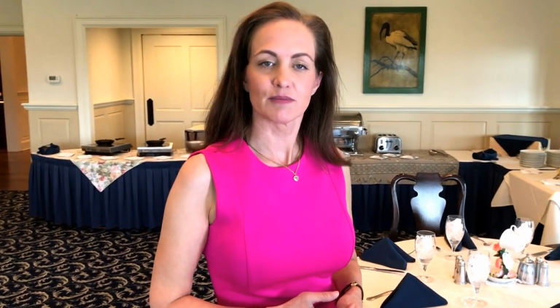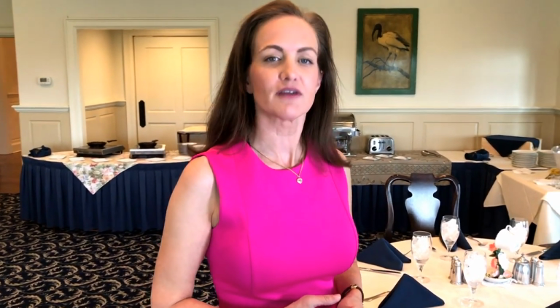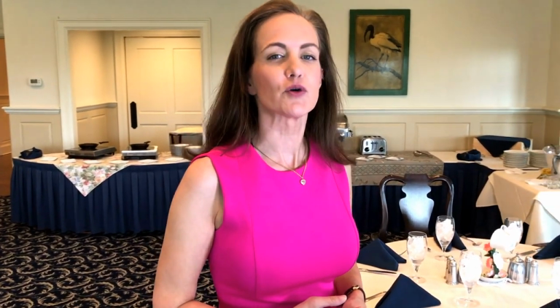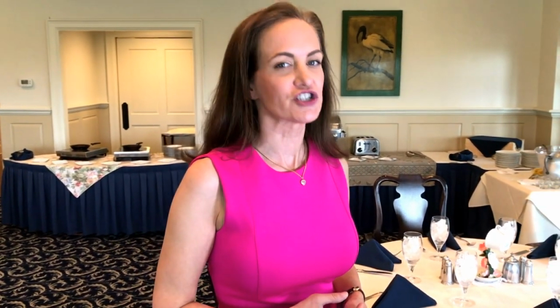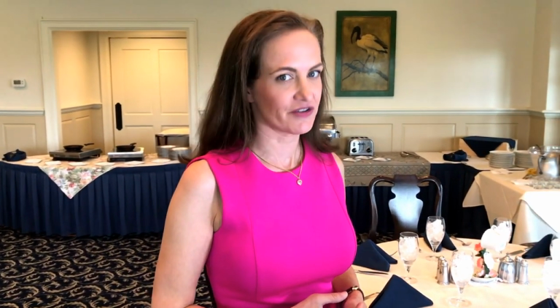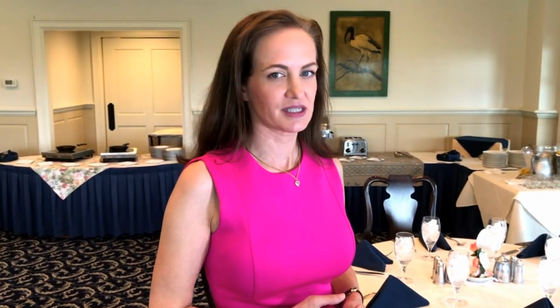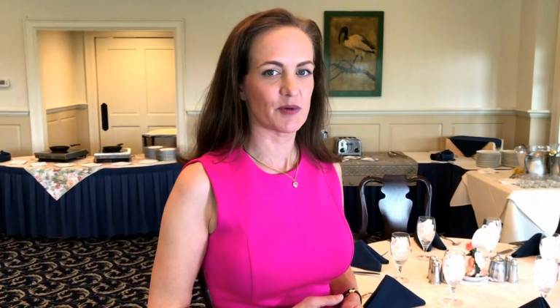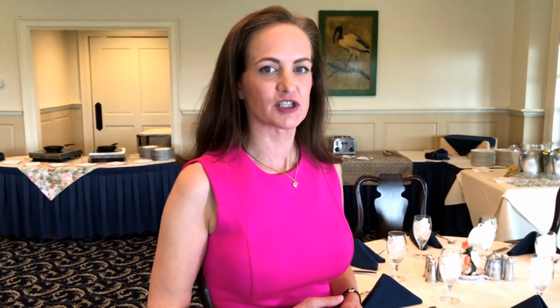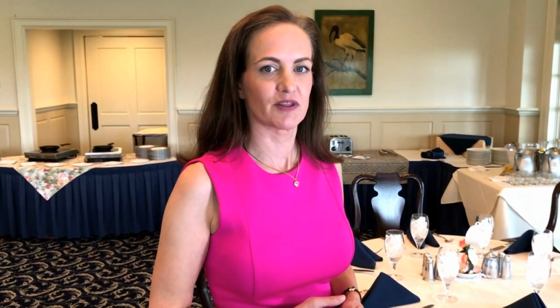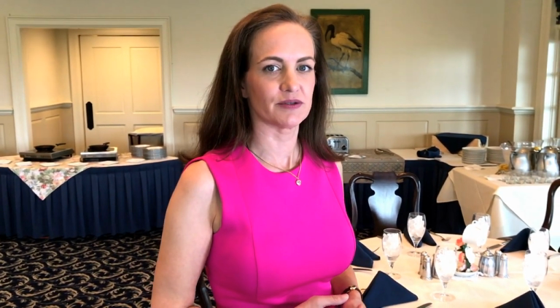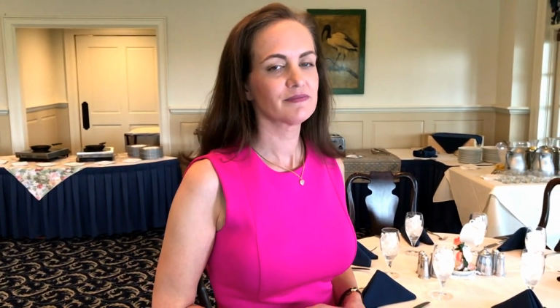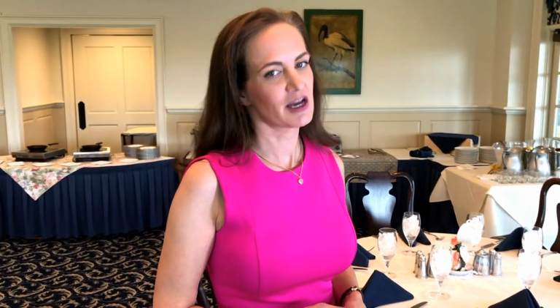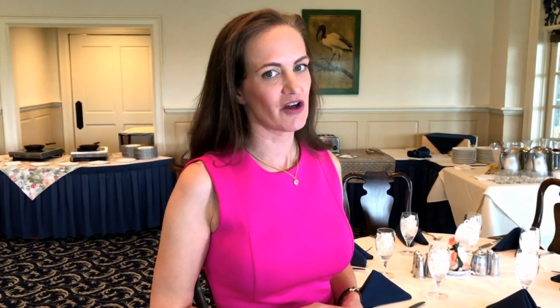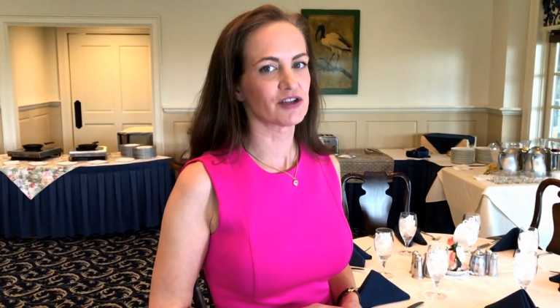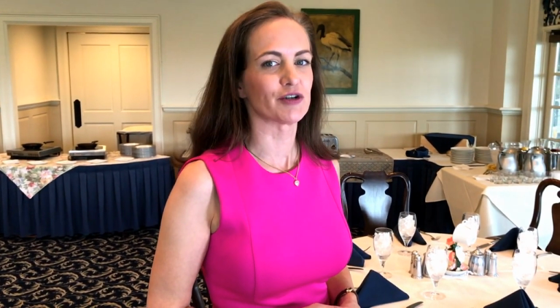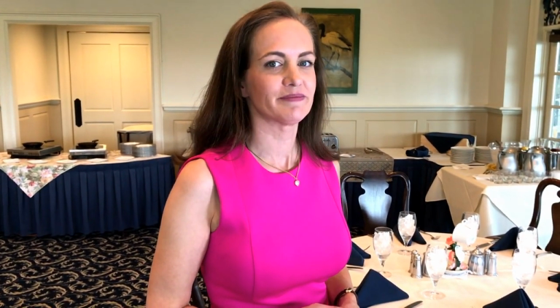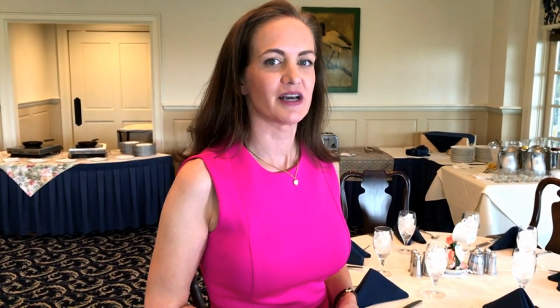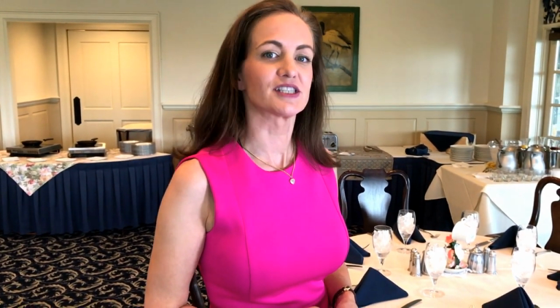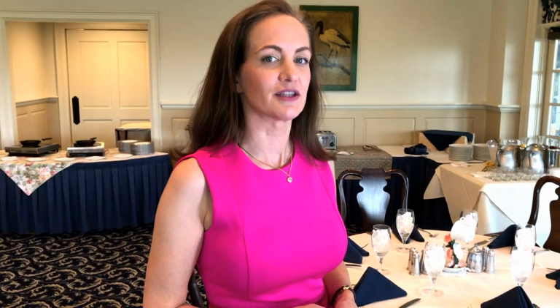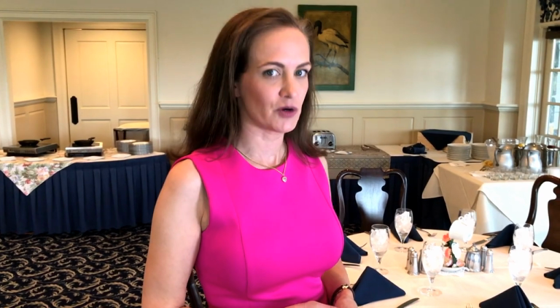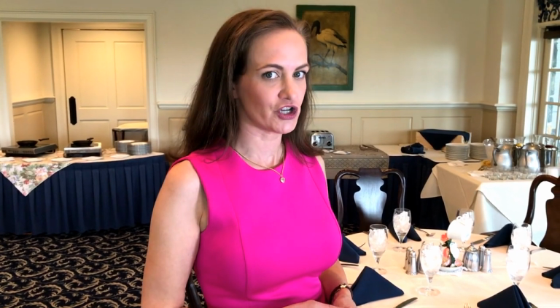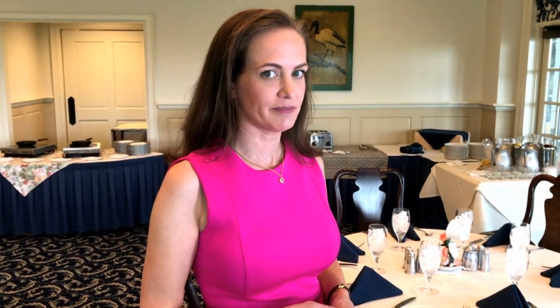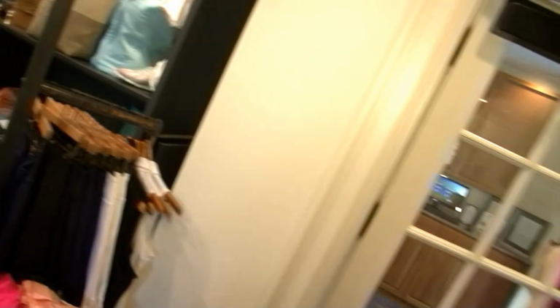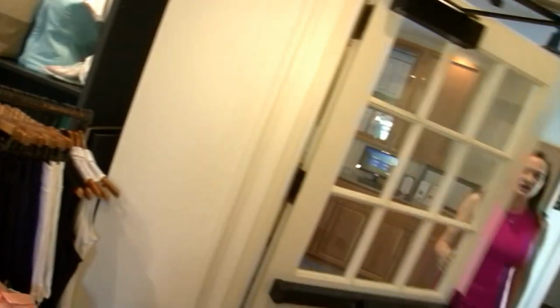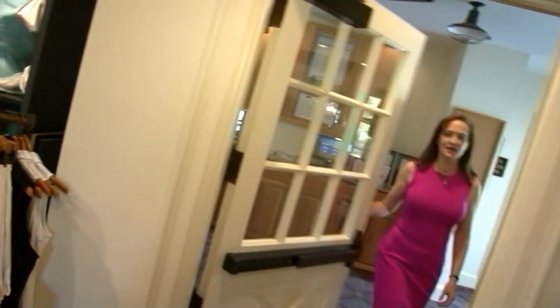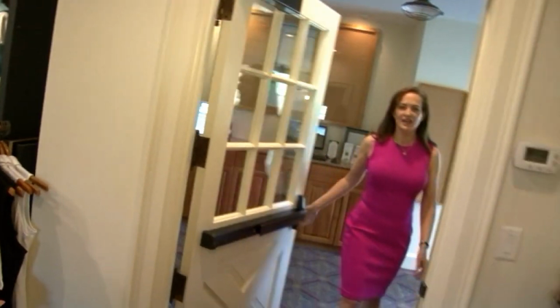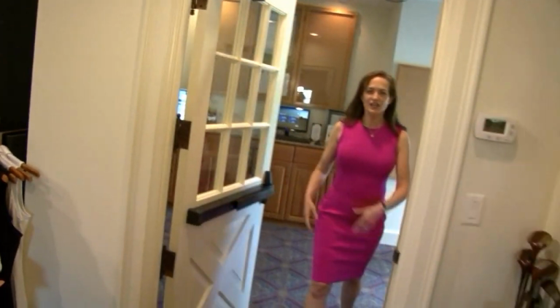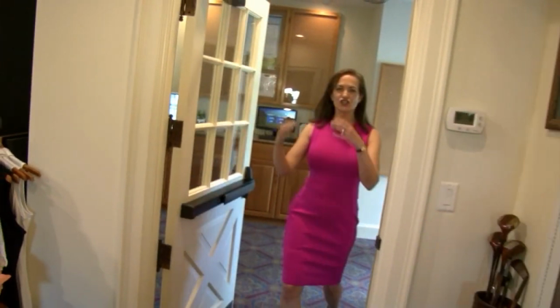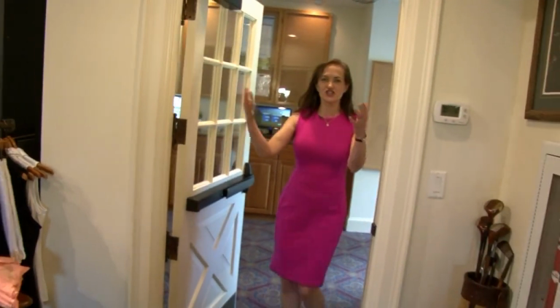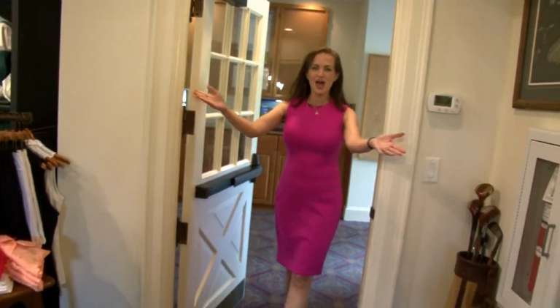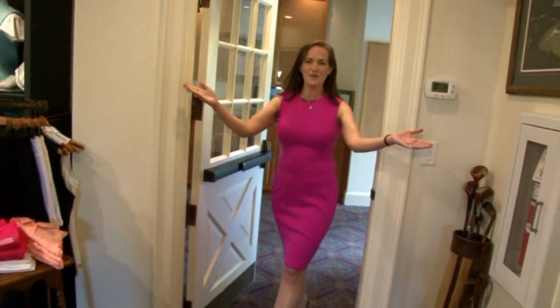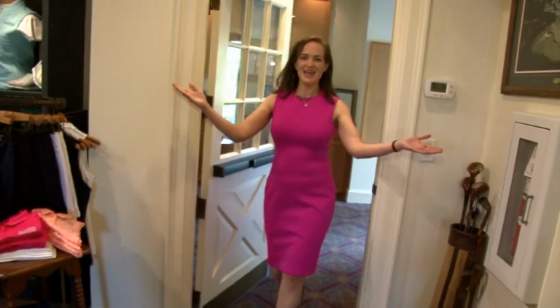I'm looking forward to sharing this experience with you. Come along and join me. I'll see you in the pro shop. Shopping!